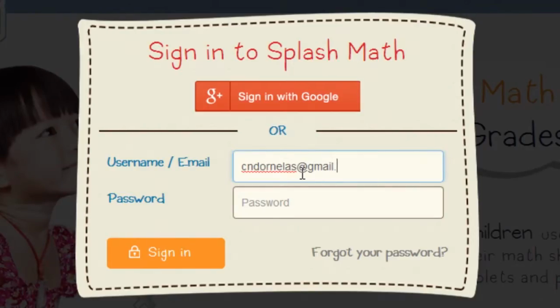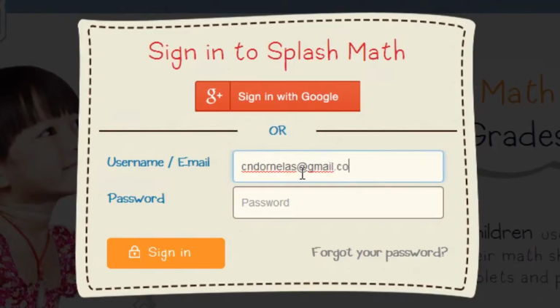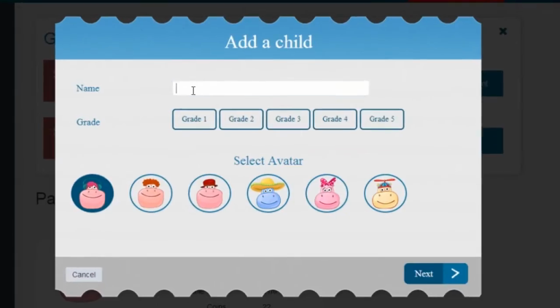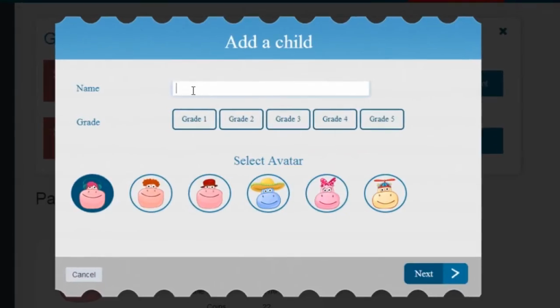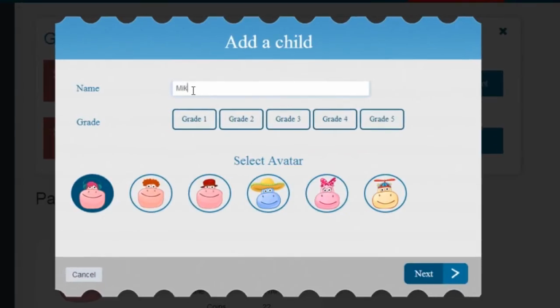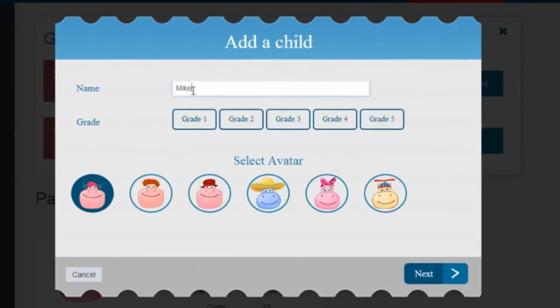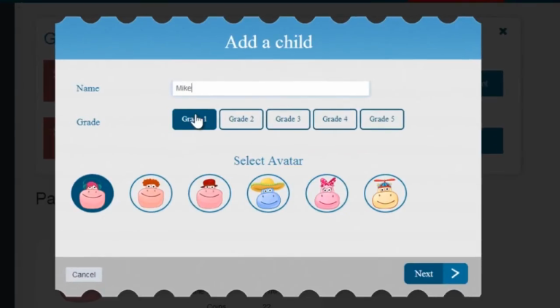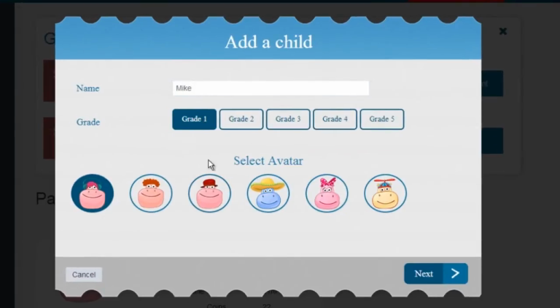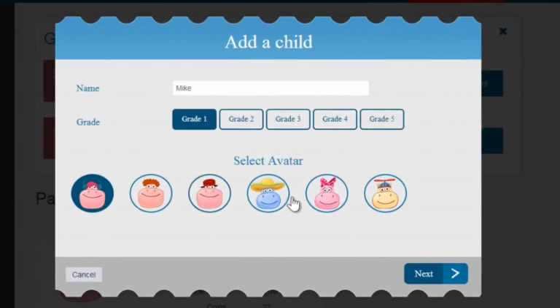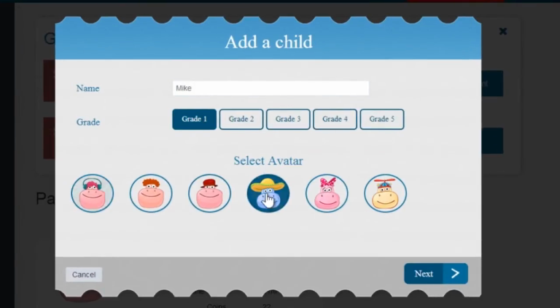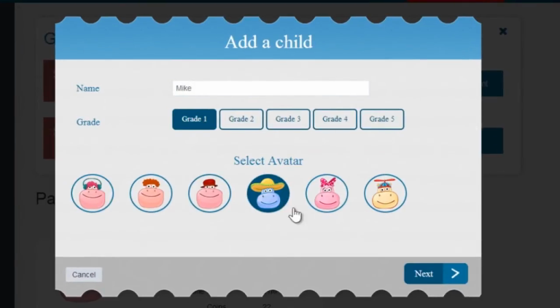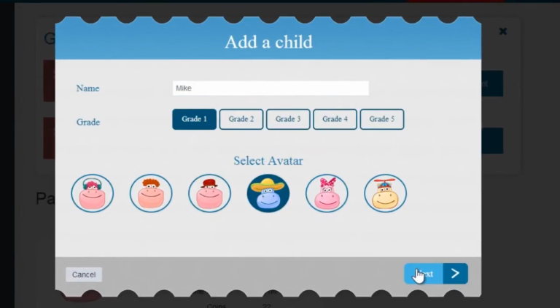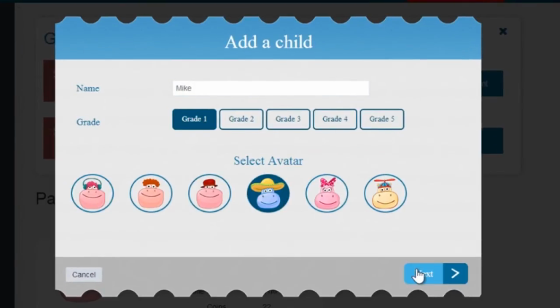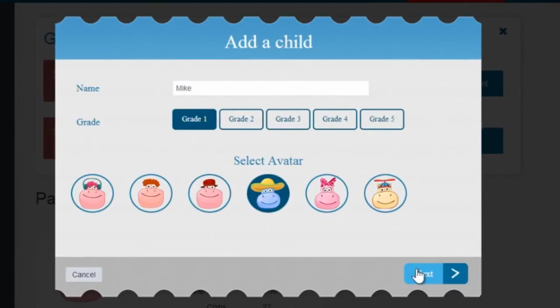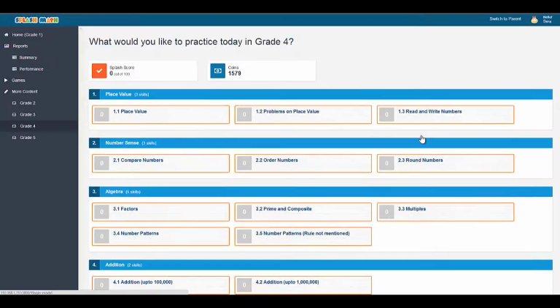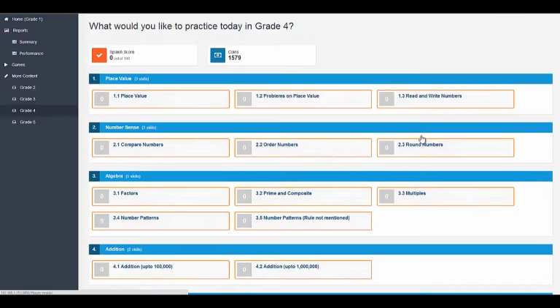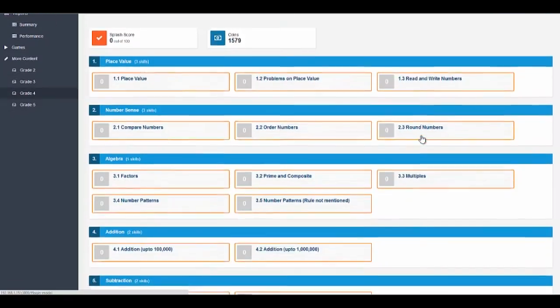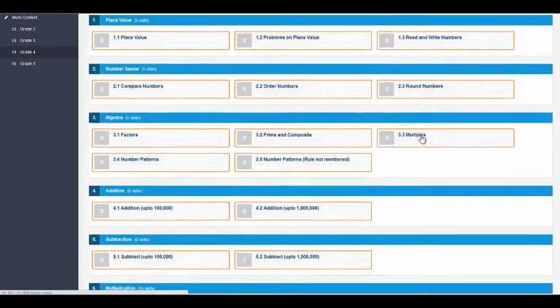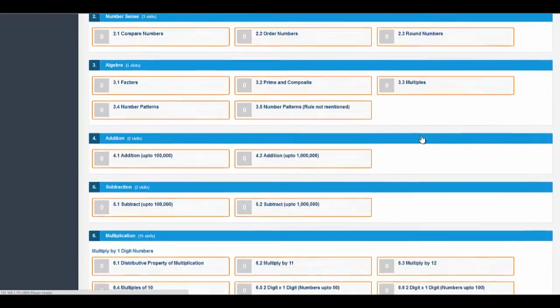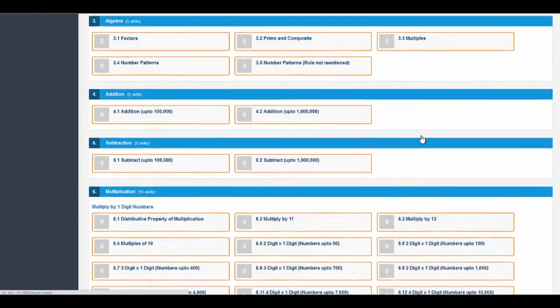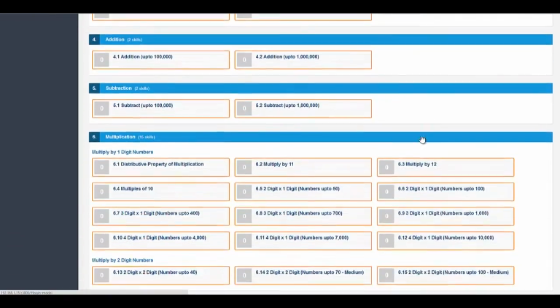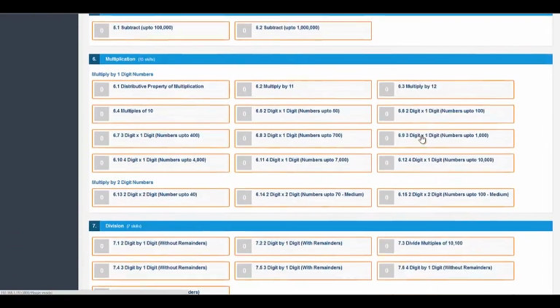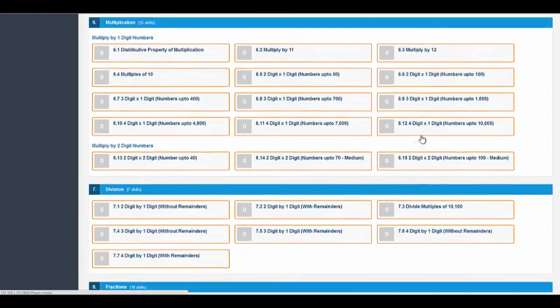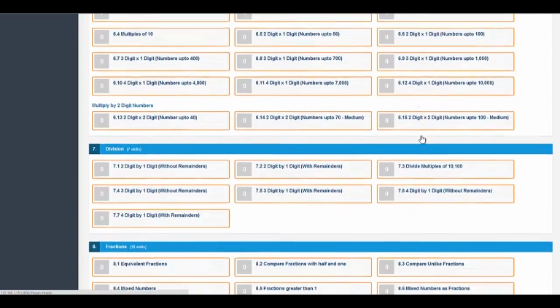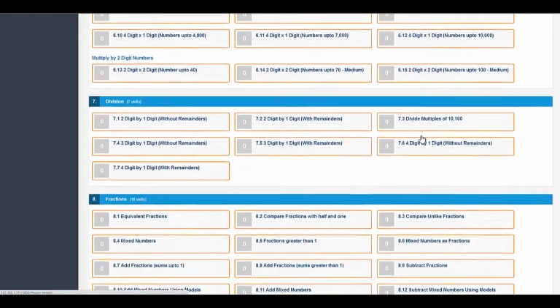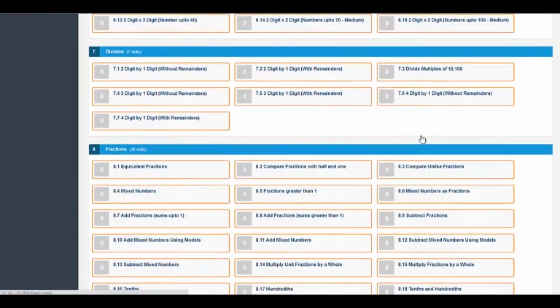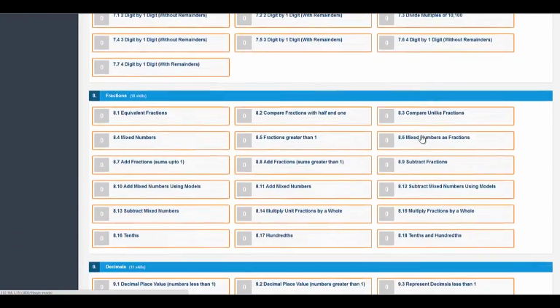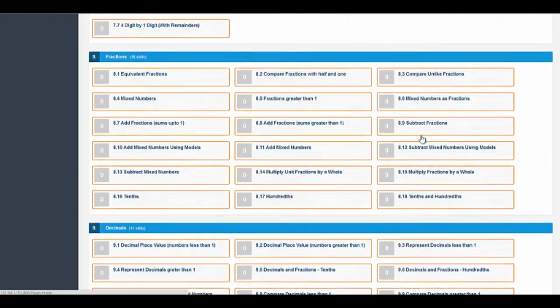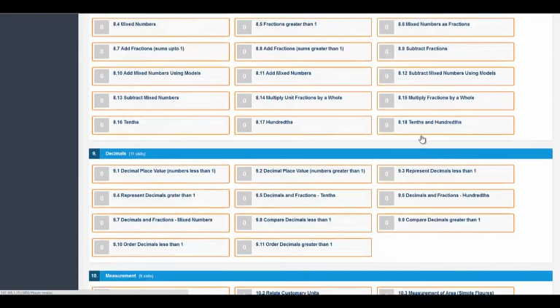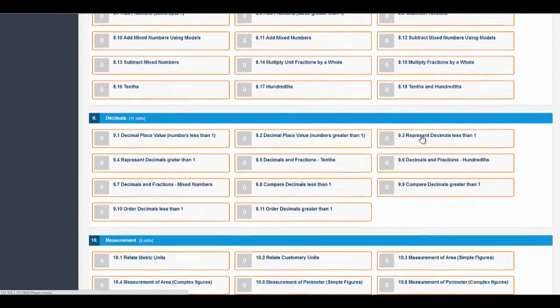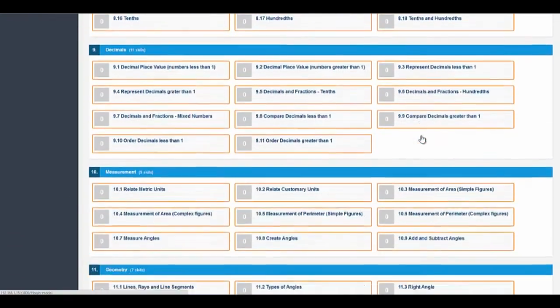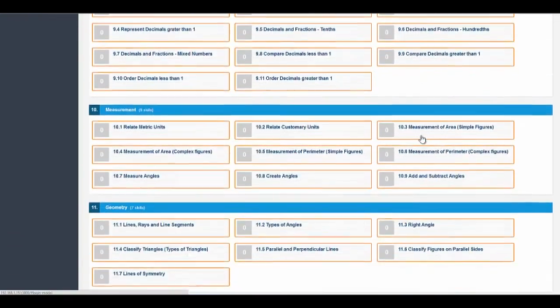Simply pick your child's grade, the math skill being taught at school, and get started.